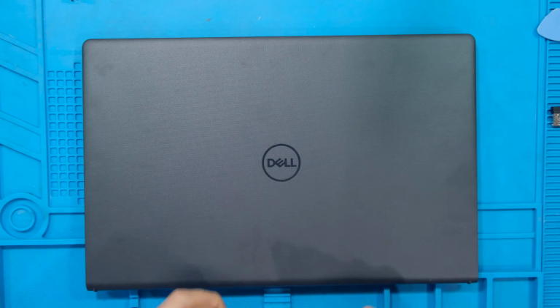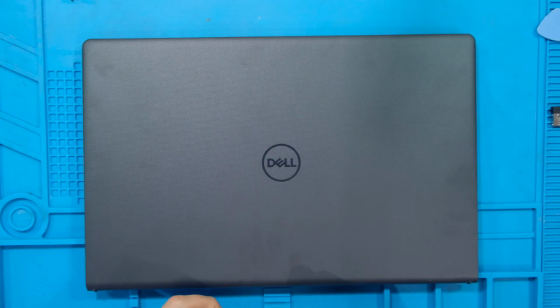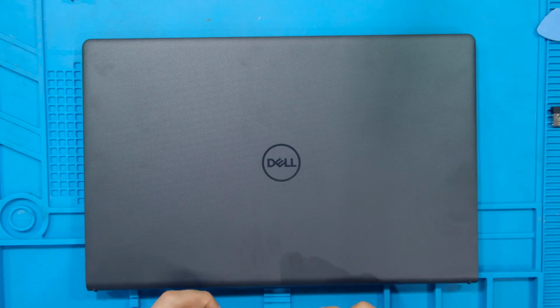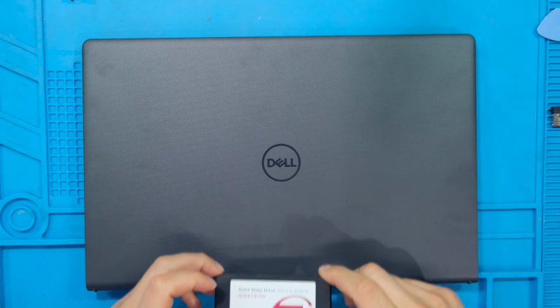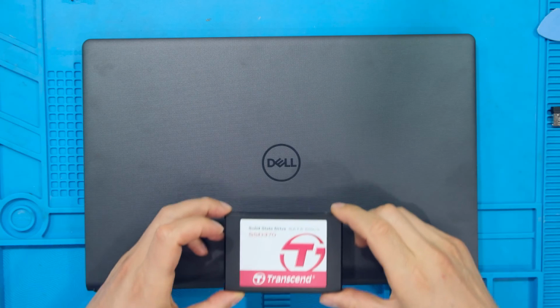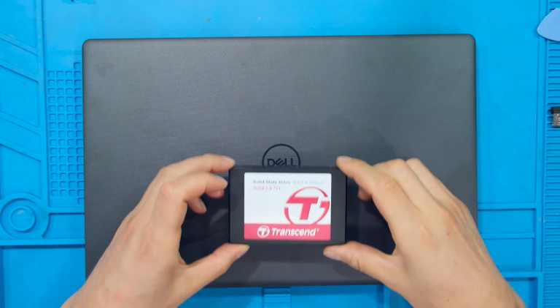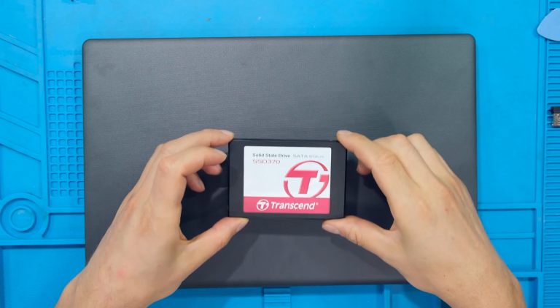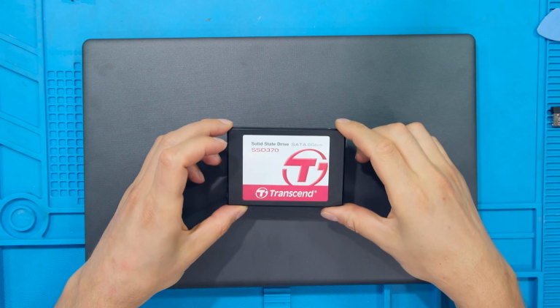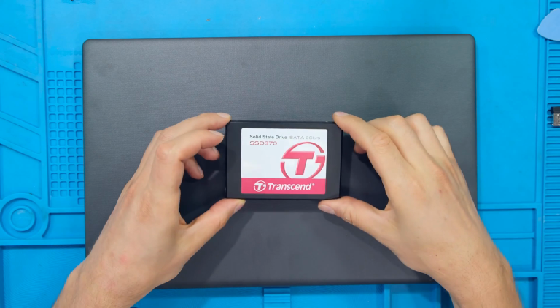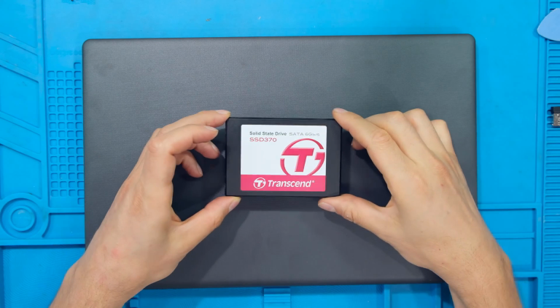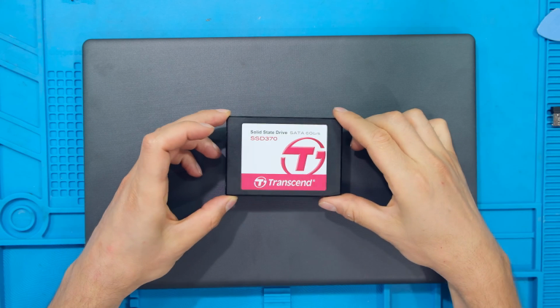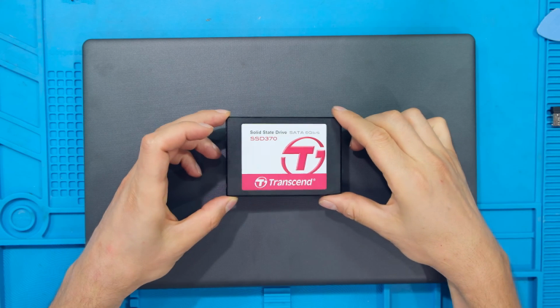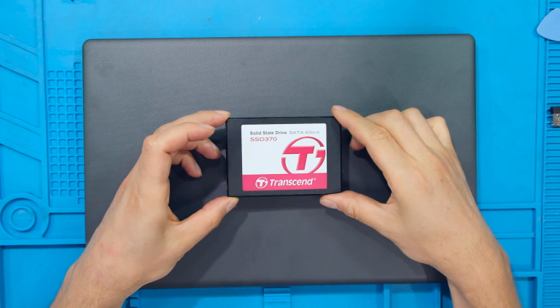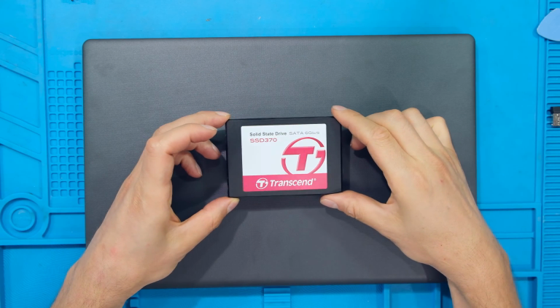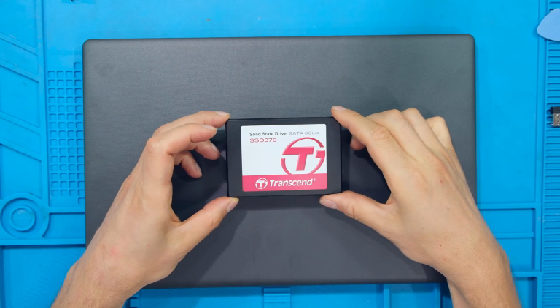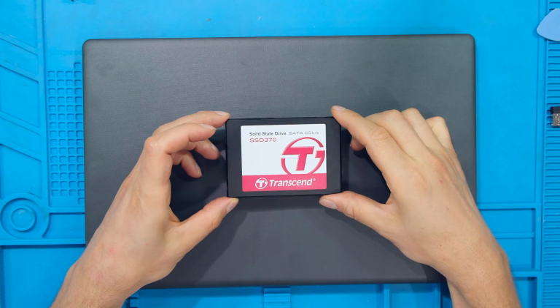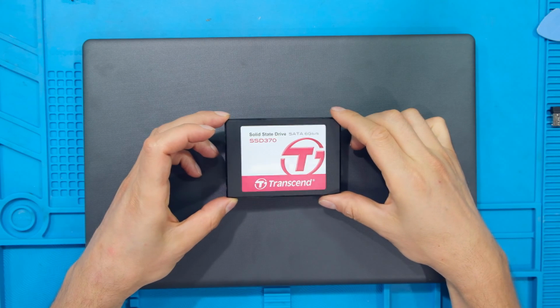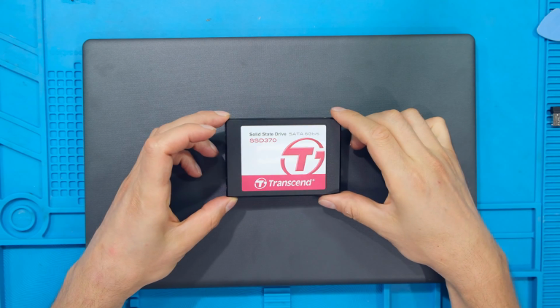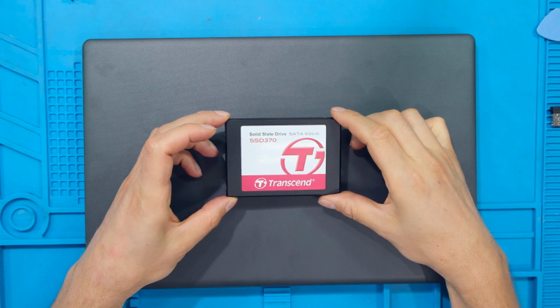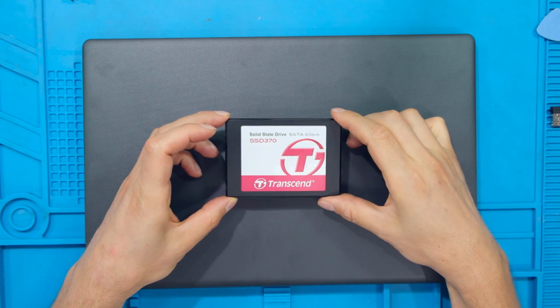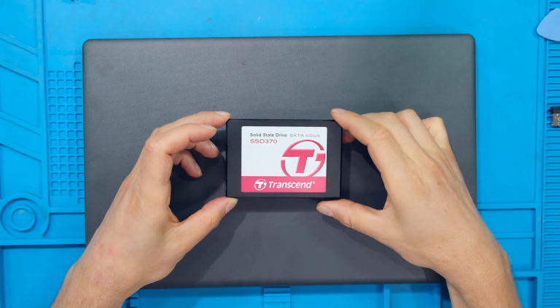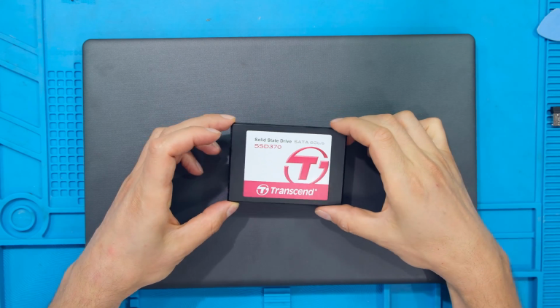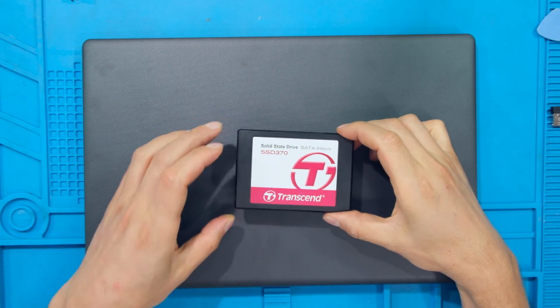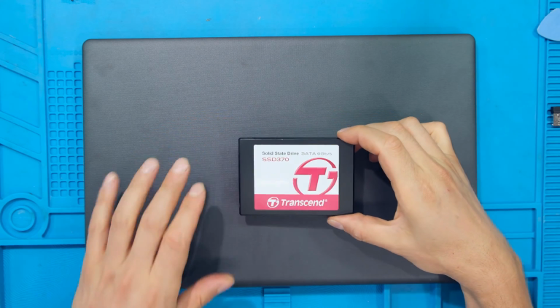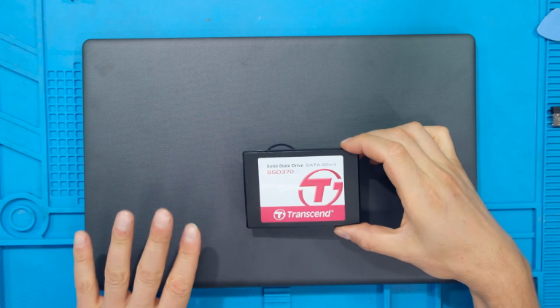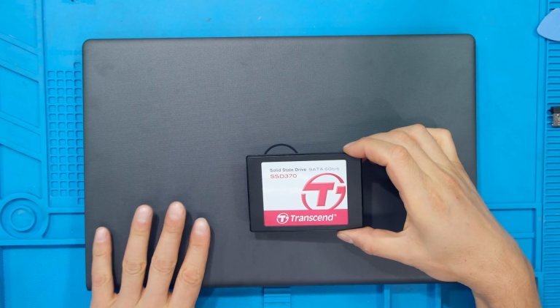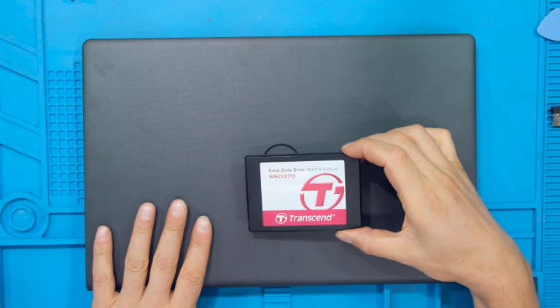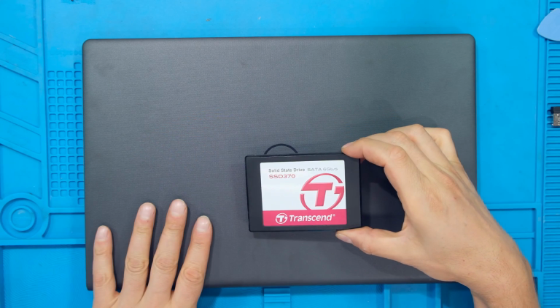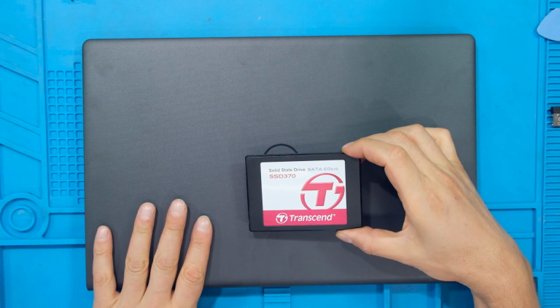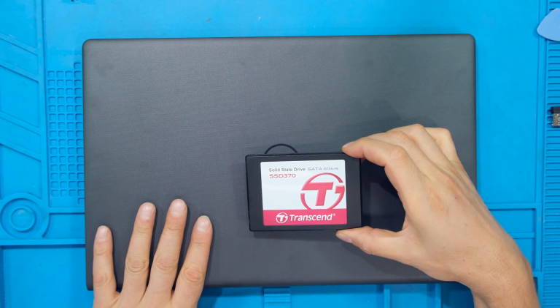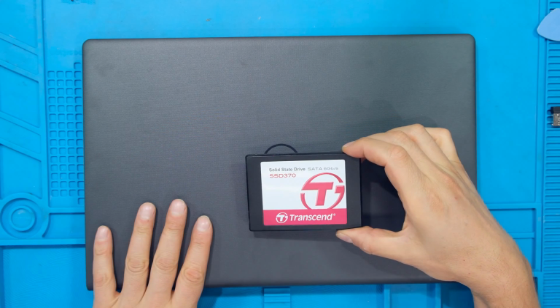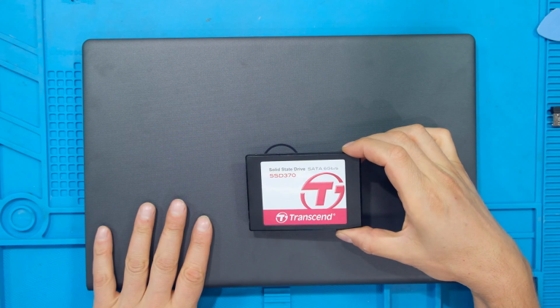Hi, in this video I'll be demonstrating how to install a SATA SSD into this Dell Fostro laptop.